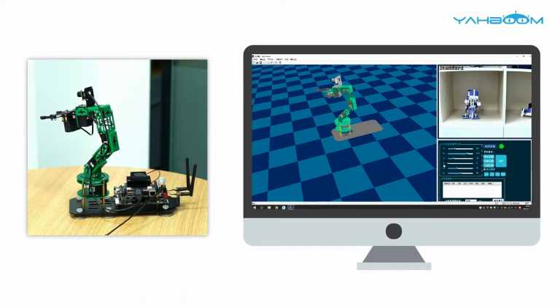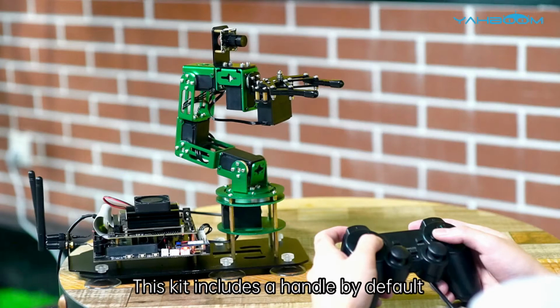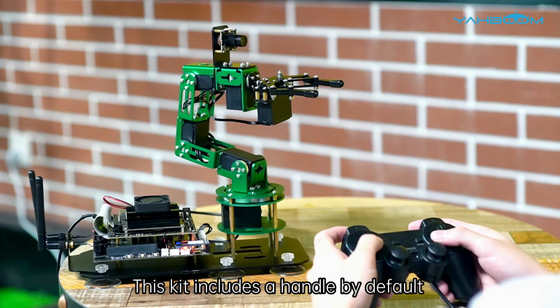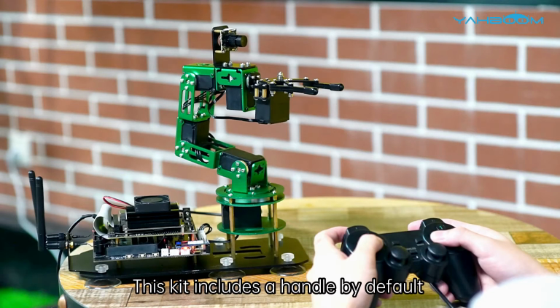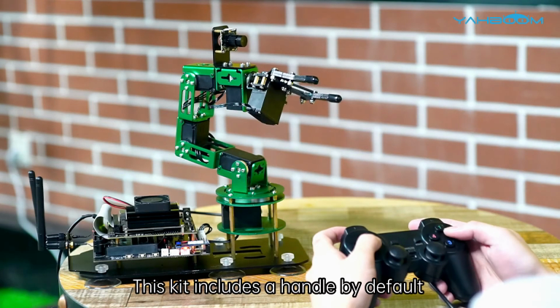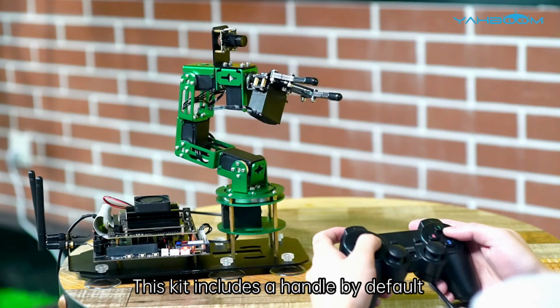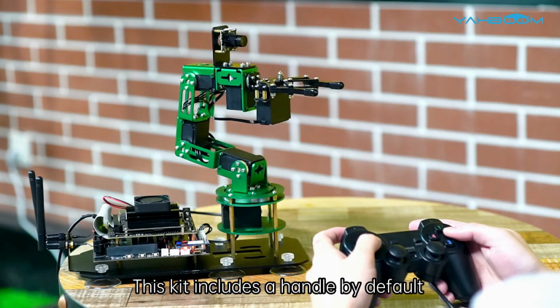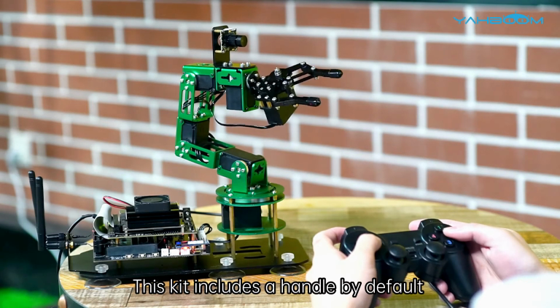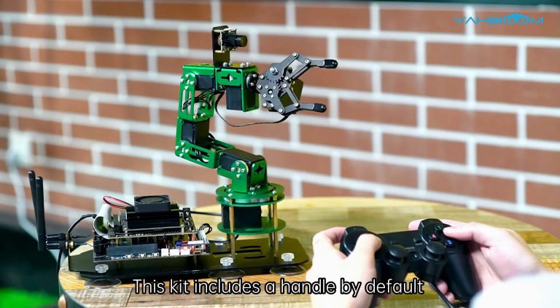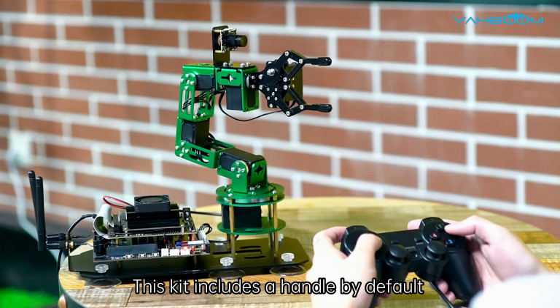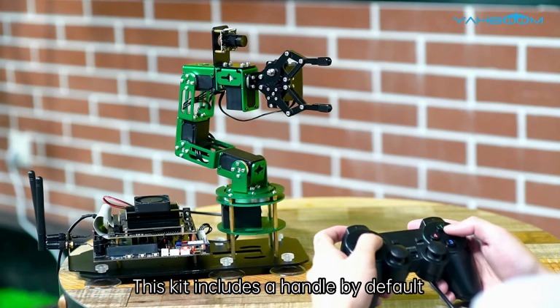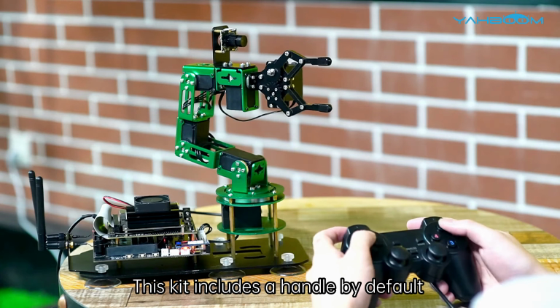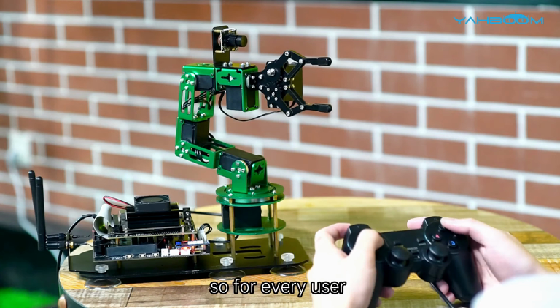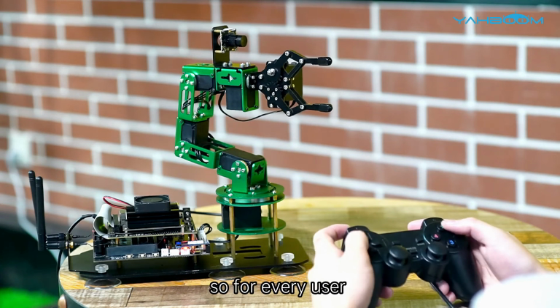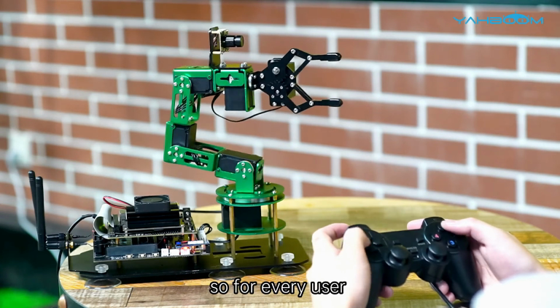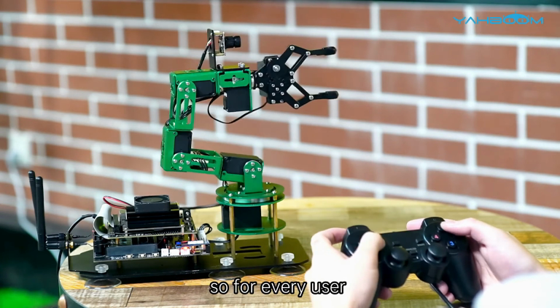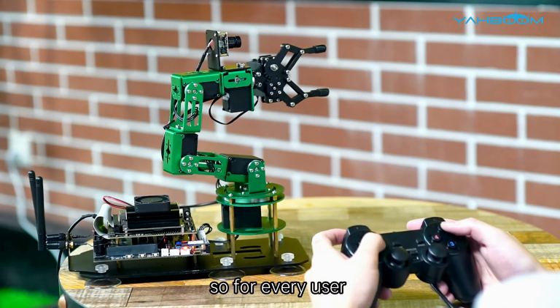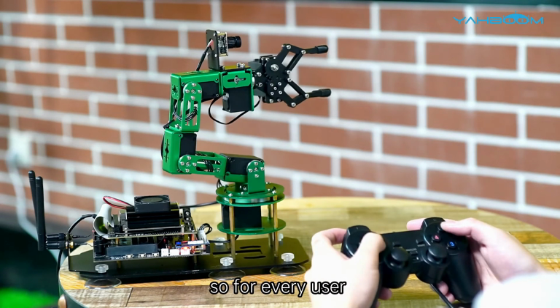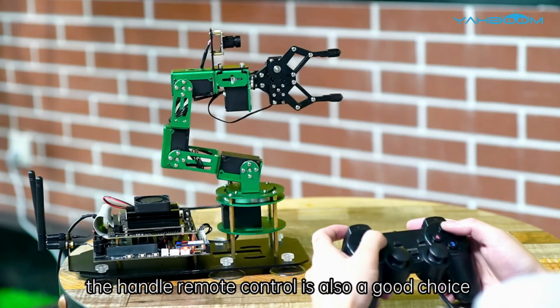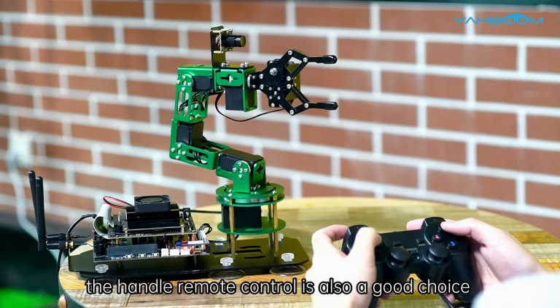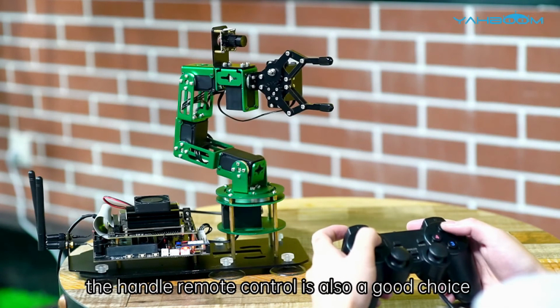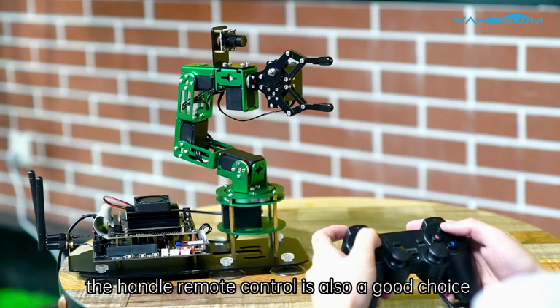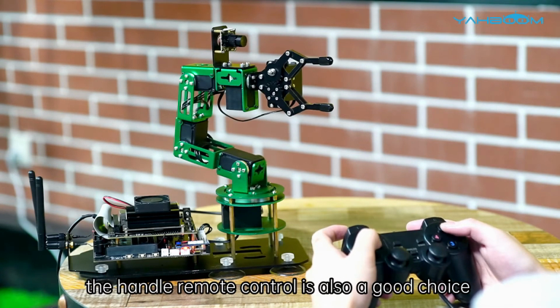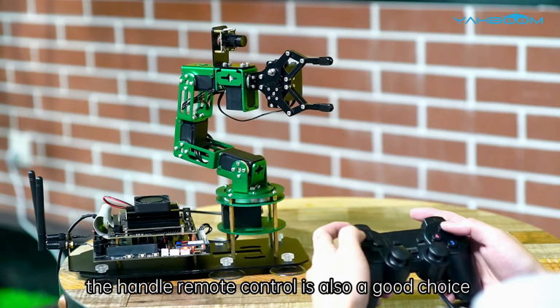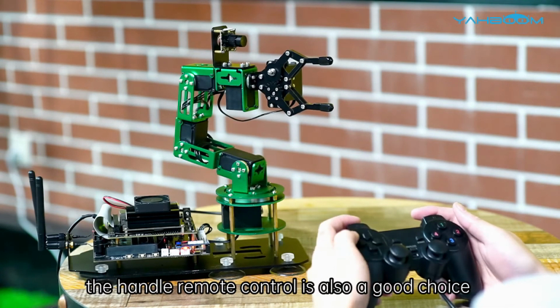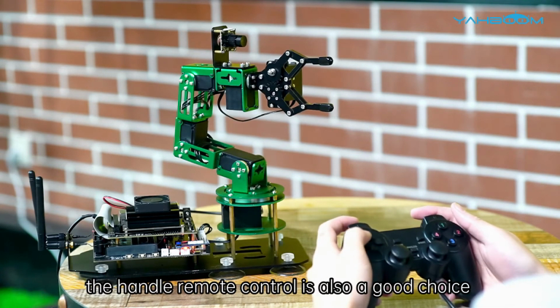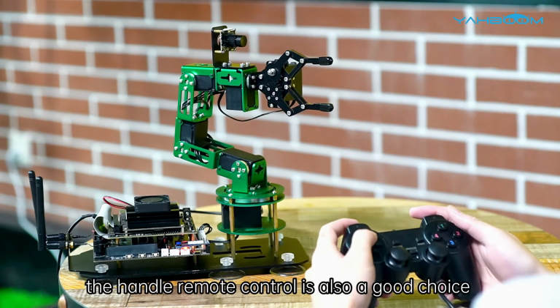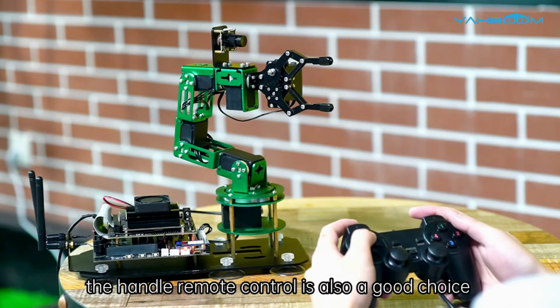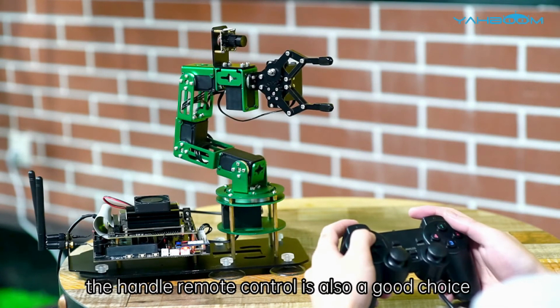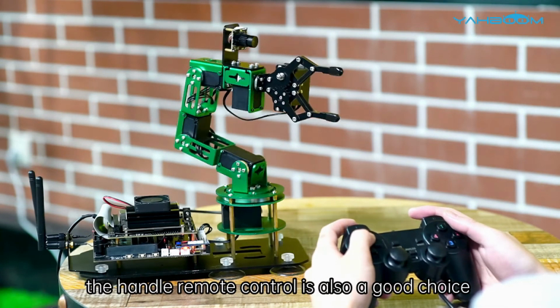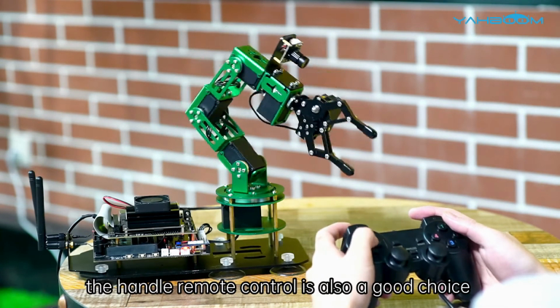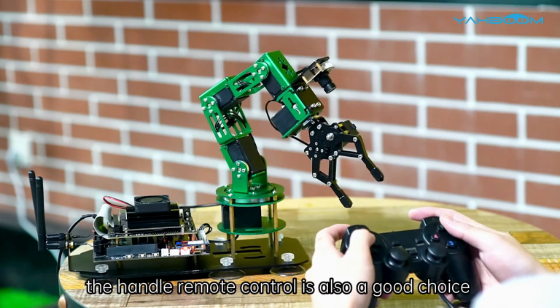This kit includes a handle by default, so for every user, the handle remote control is also a good choice.